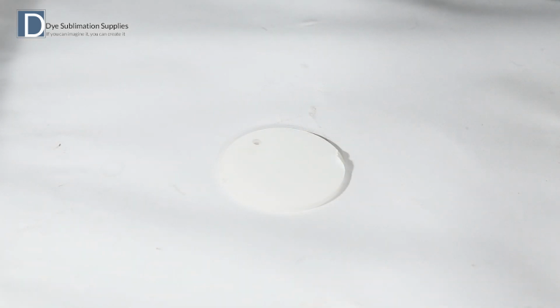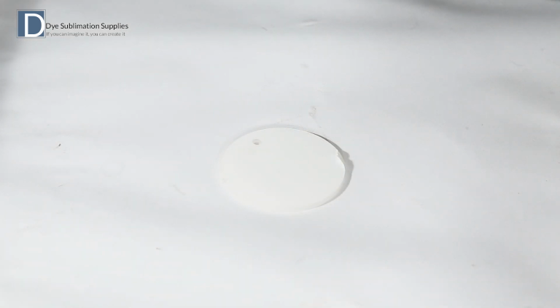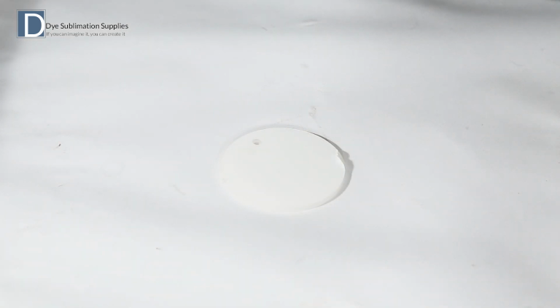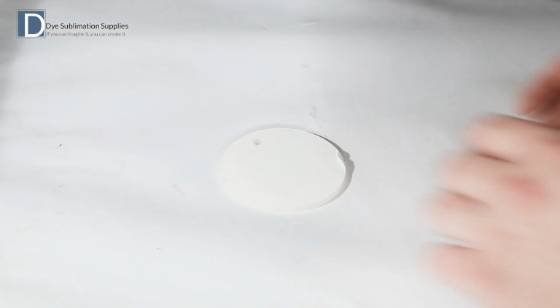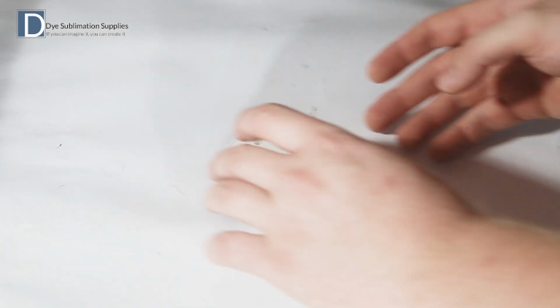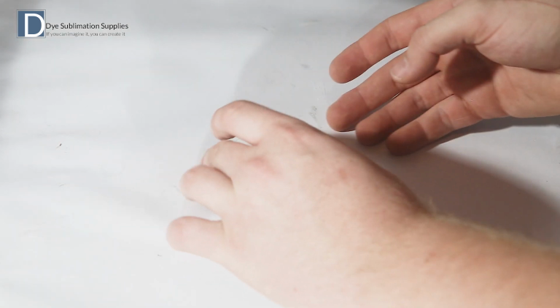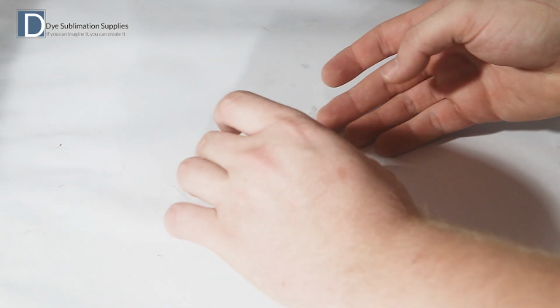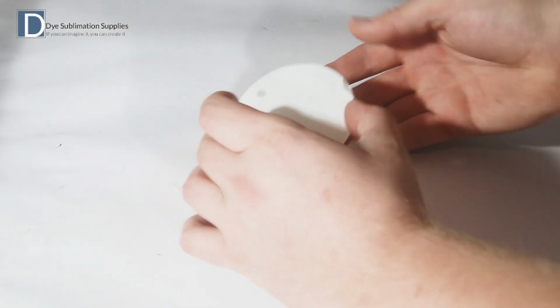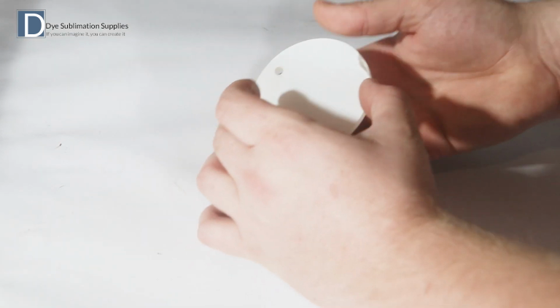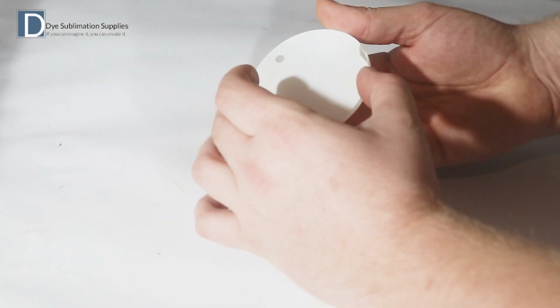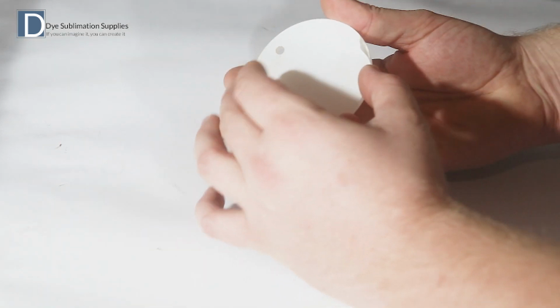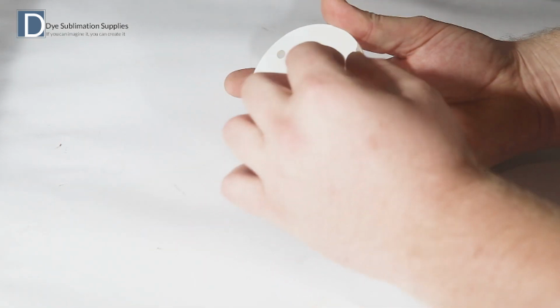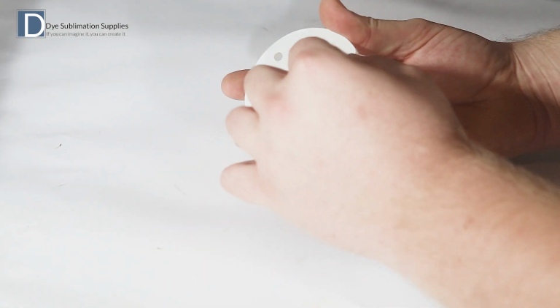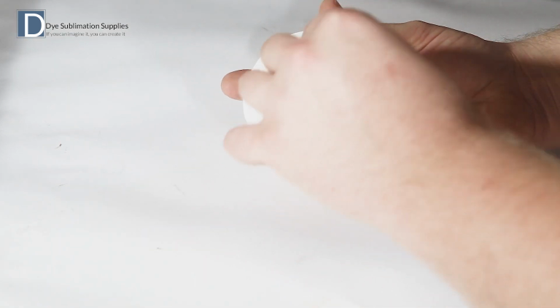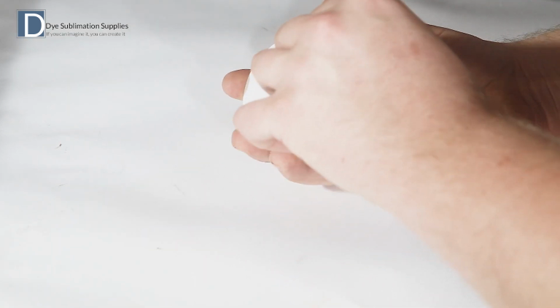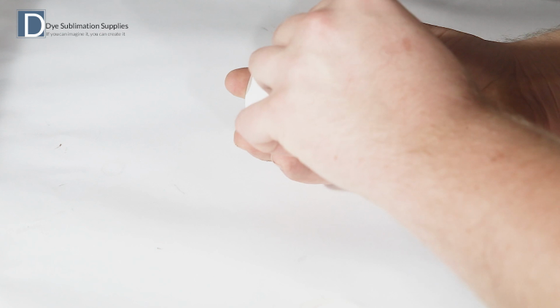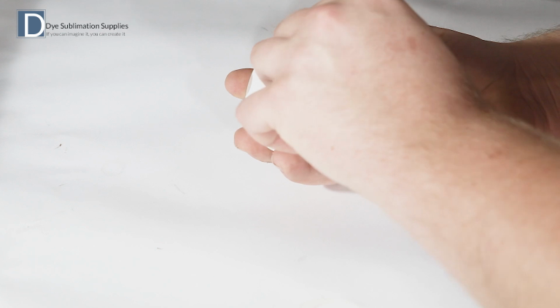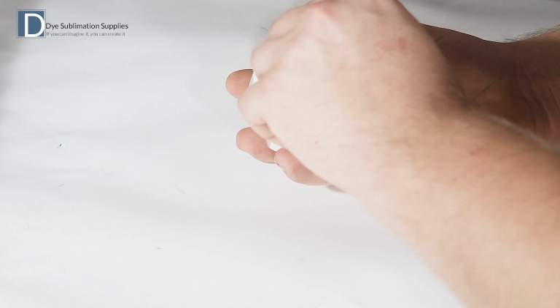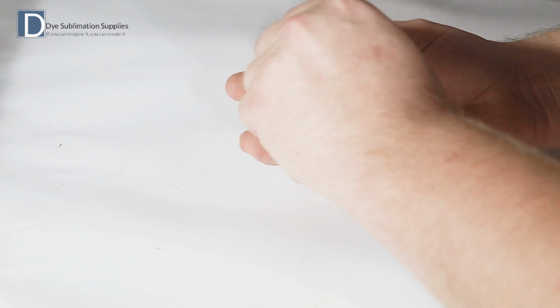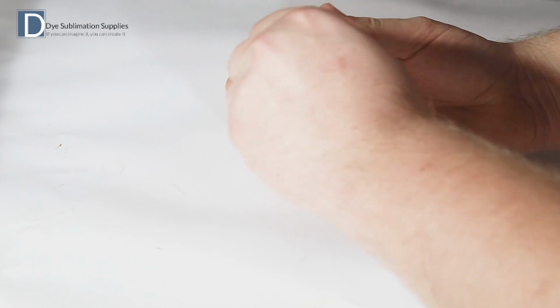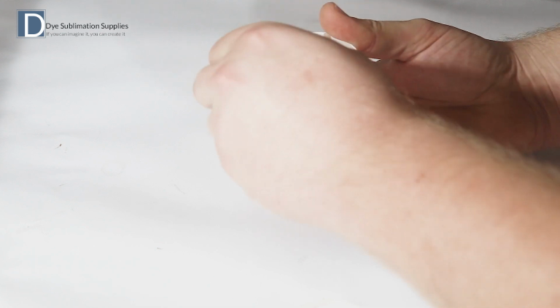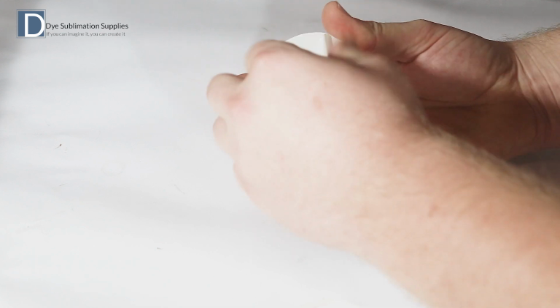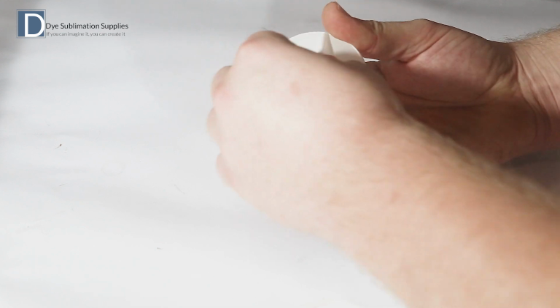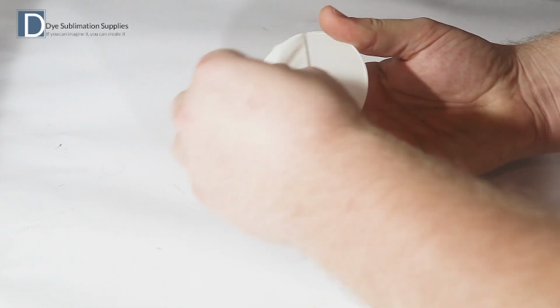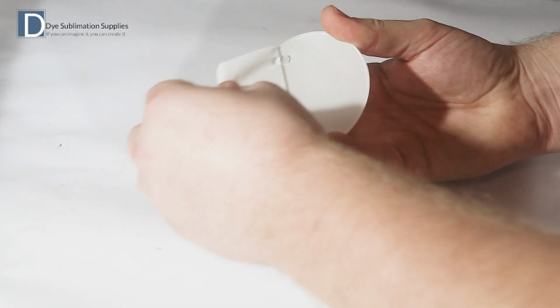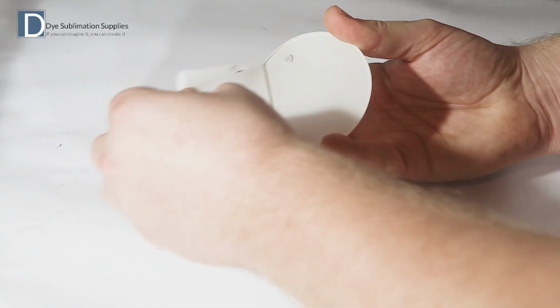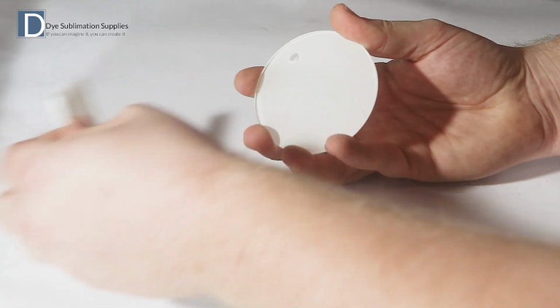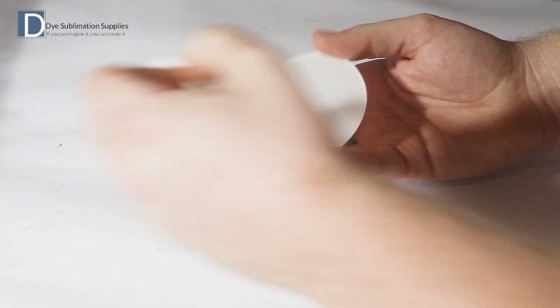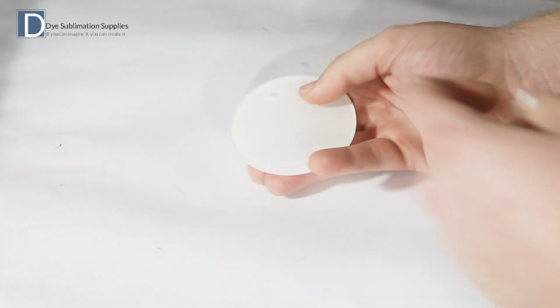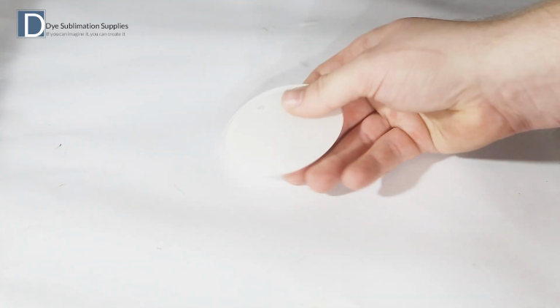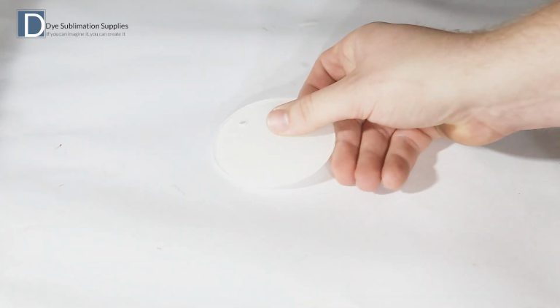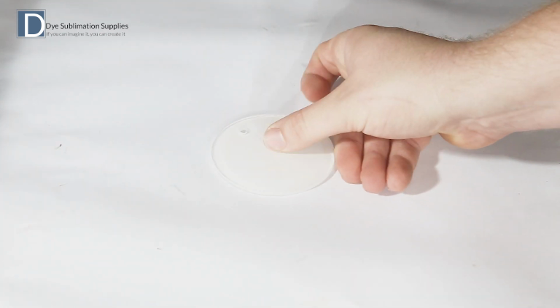The acrylic blanks come with a protective coating on the front which needs to be removed before we tape on the image and press the item.